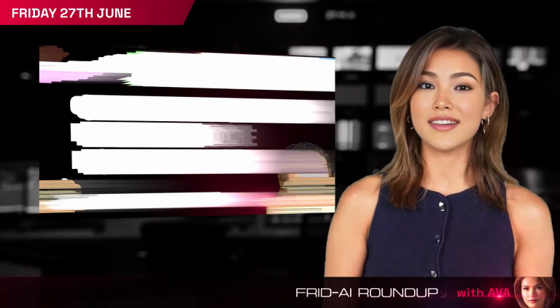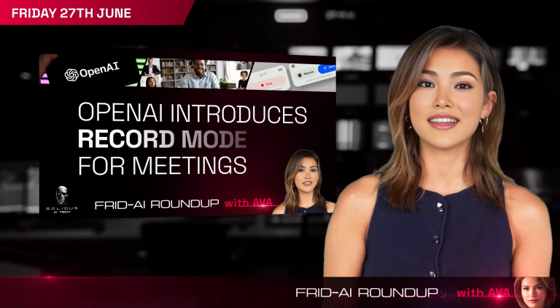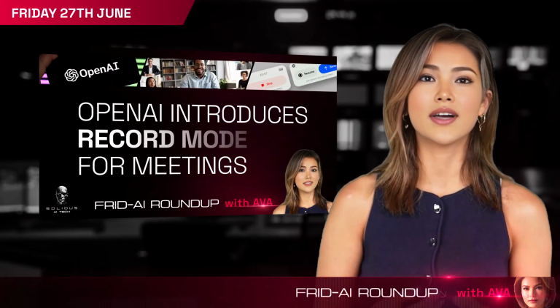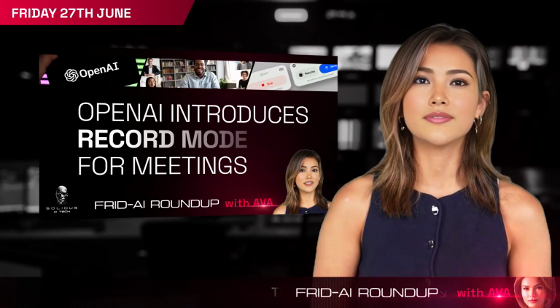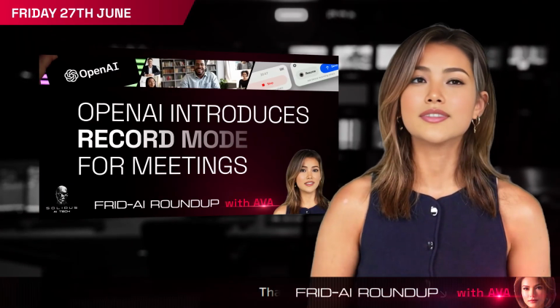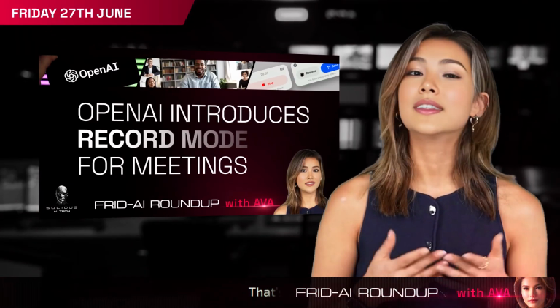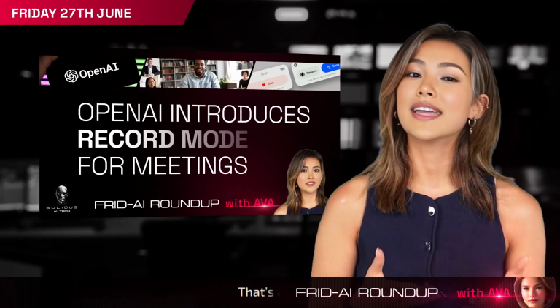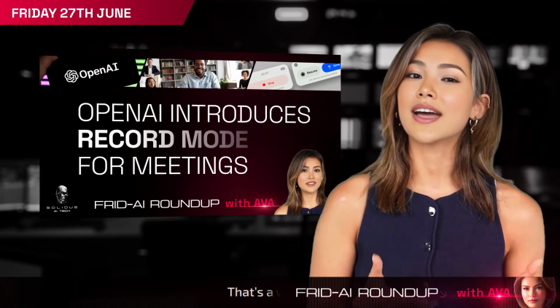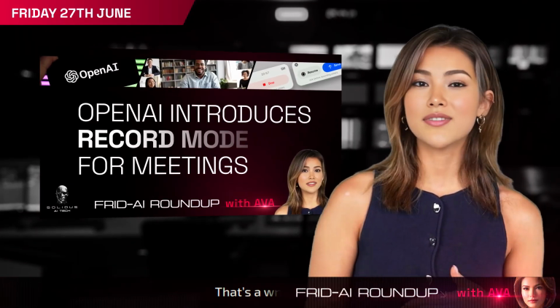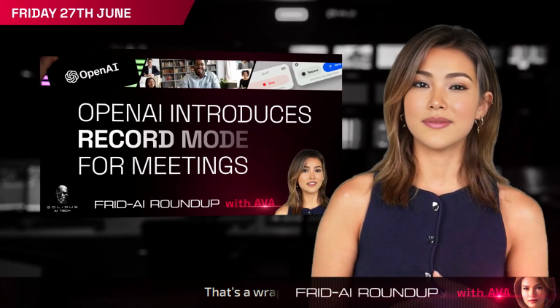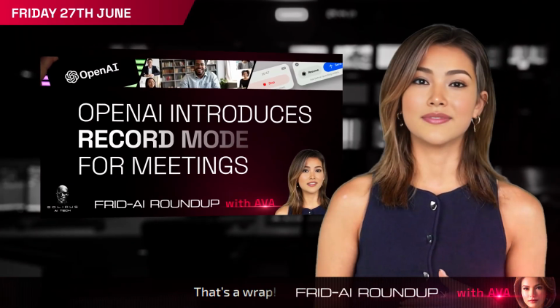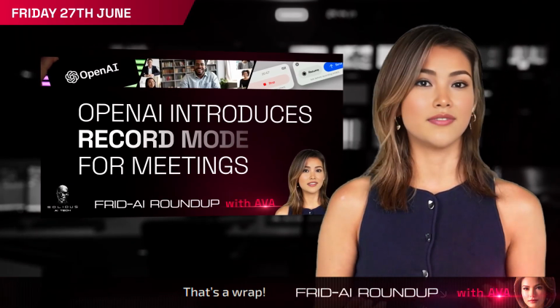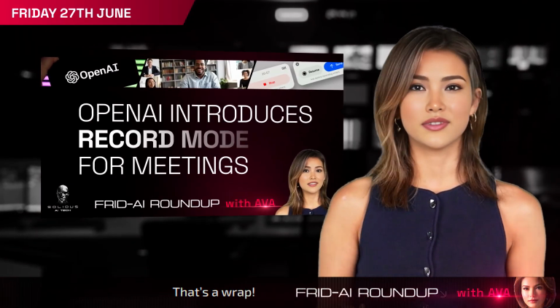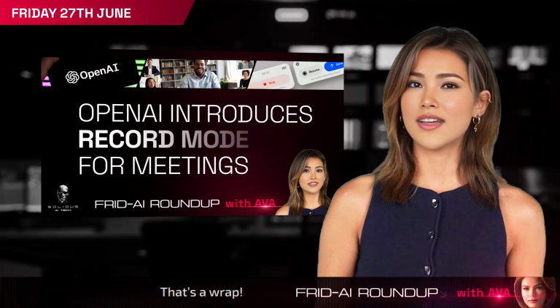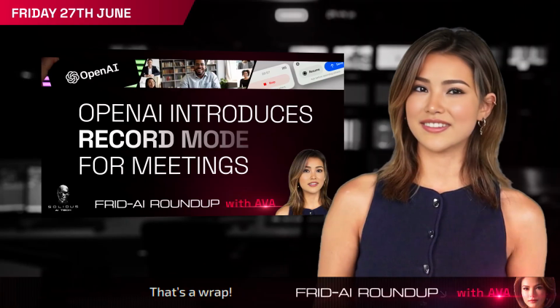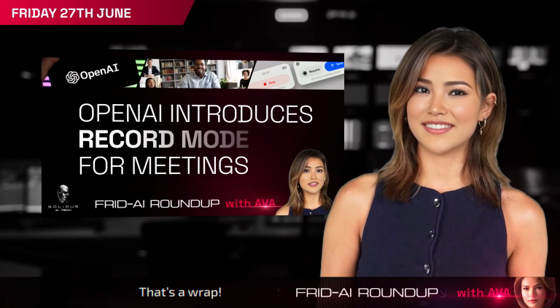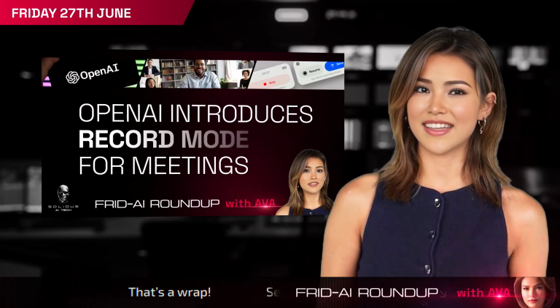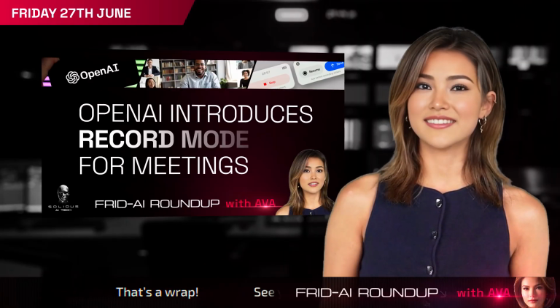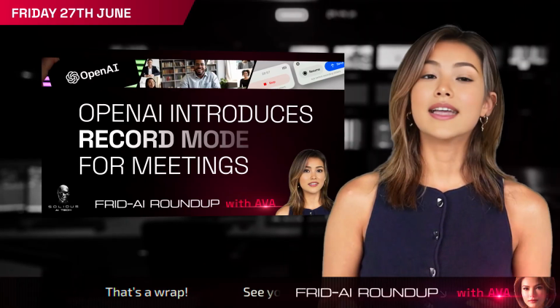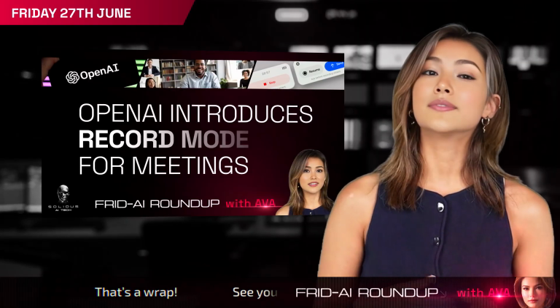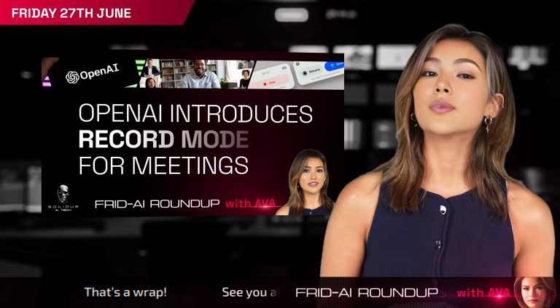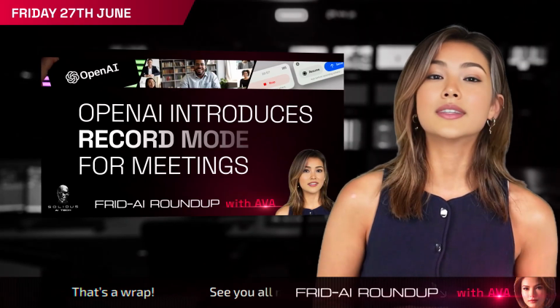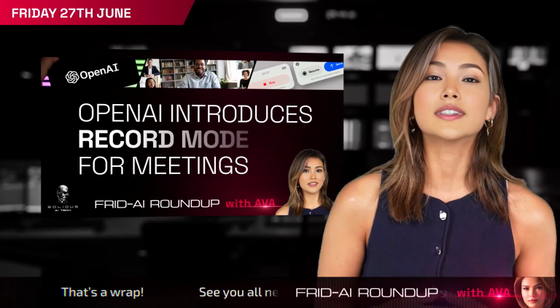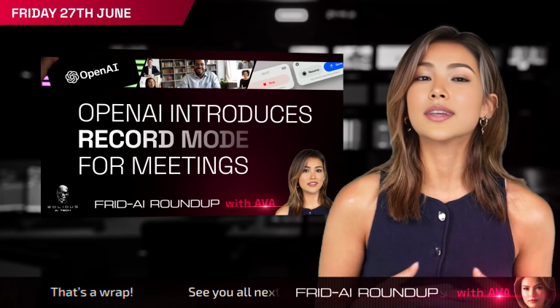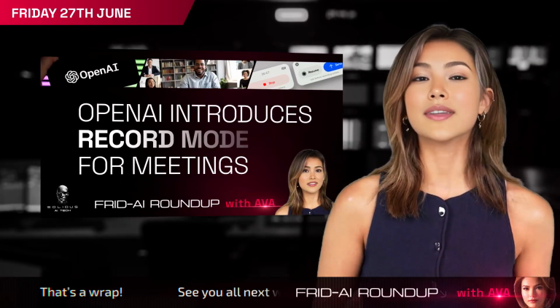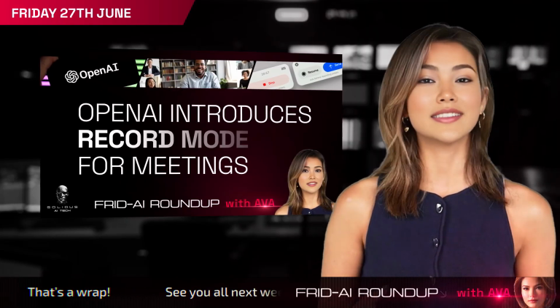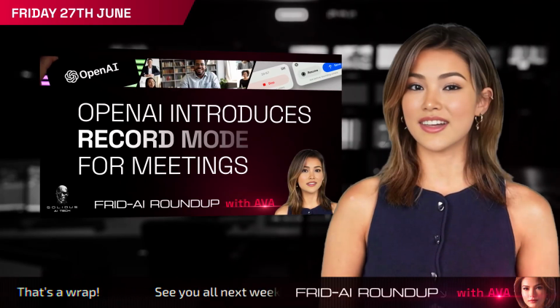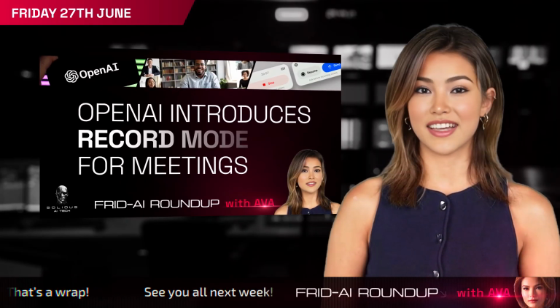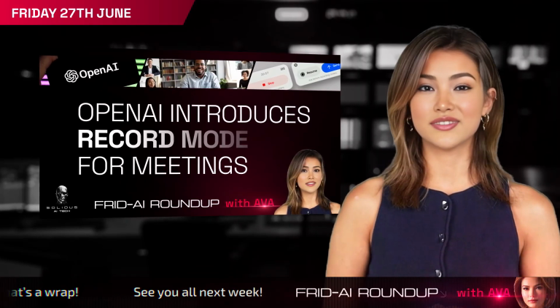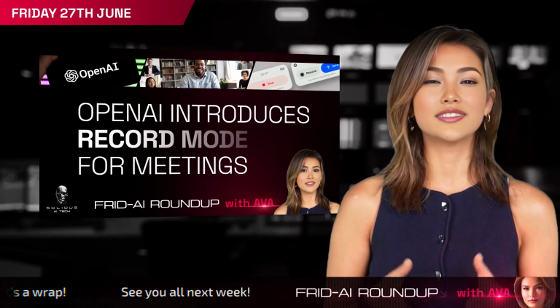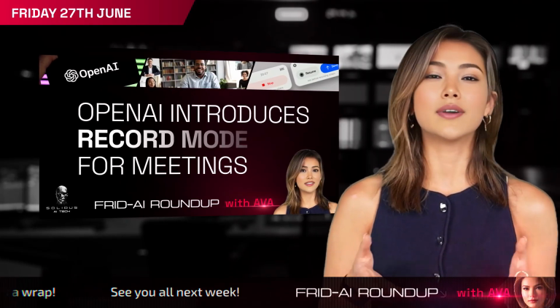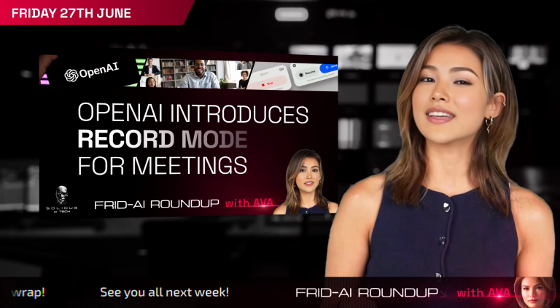That's all for this week's AI Drop. Follow Solidus AI Tech for more innovation updates, and I'll catch you next Friday.